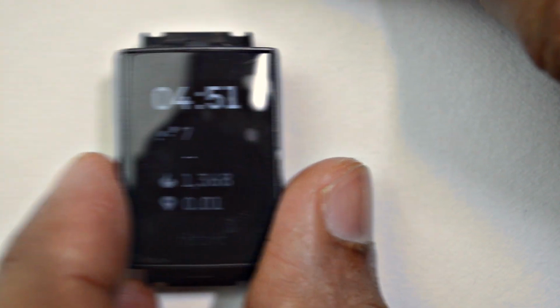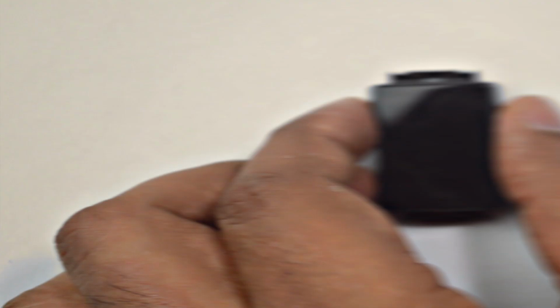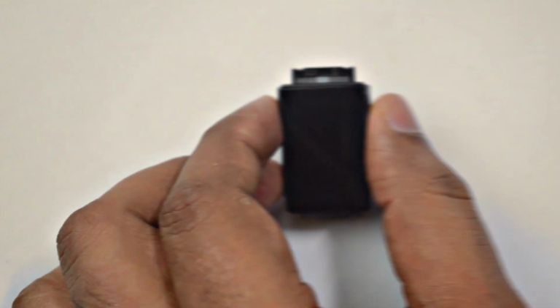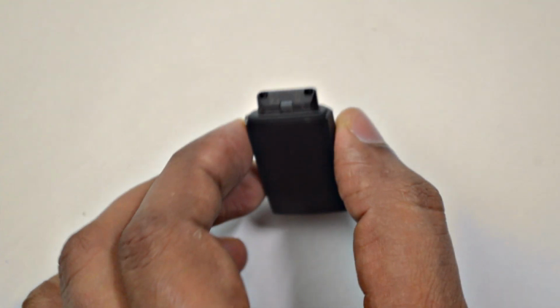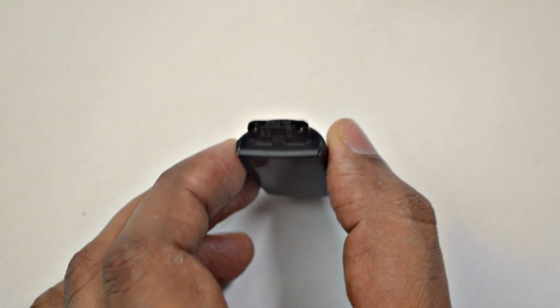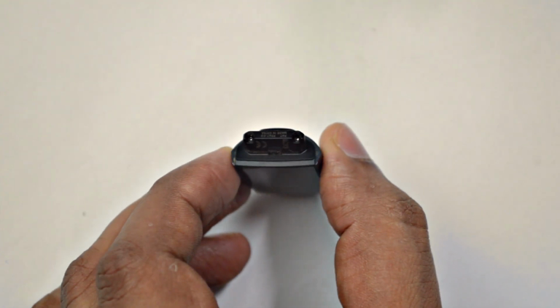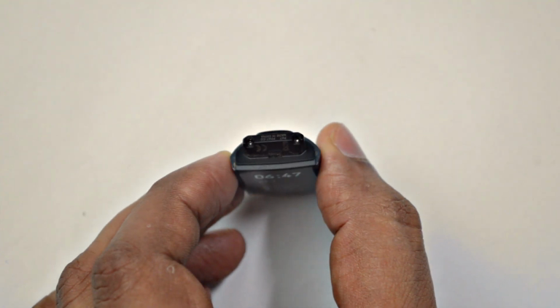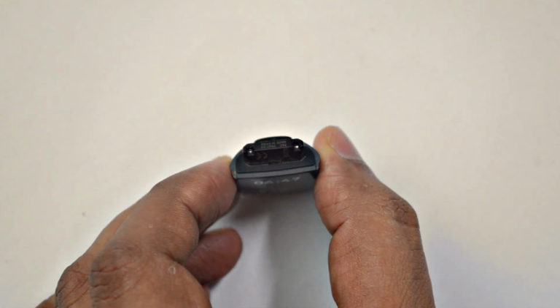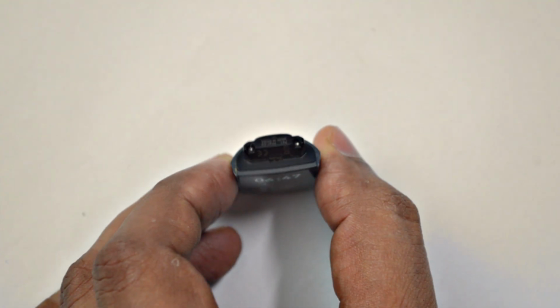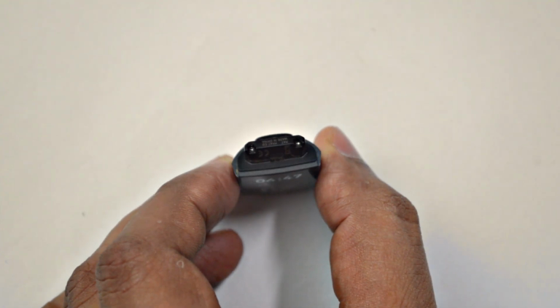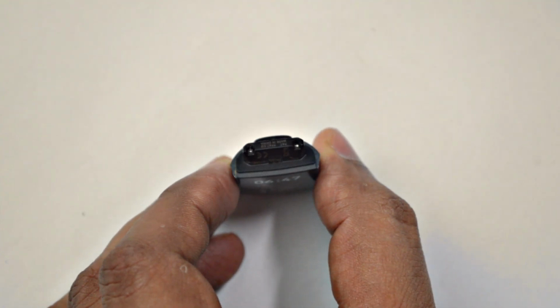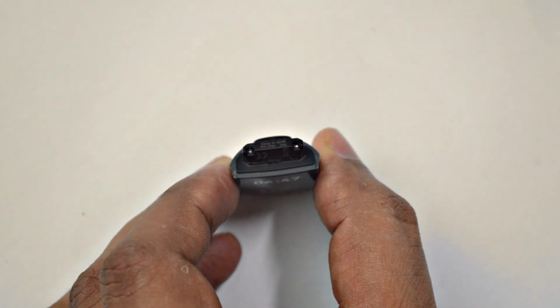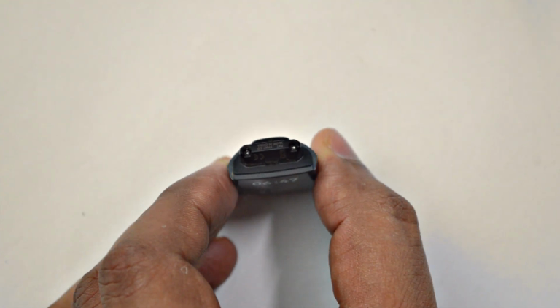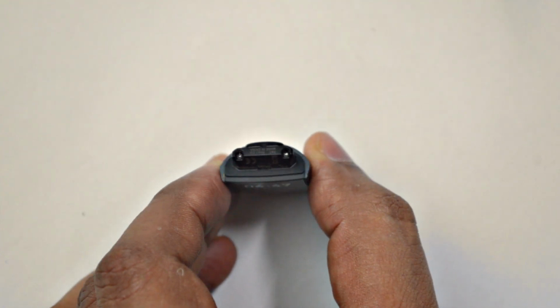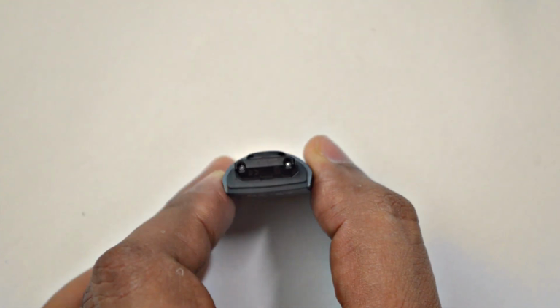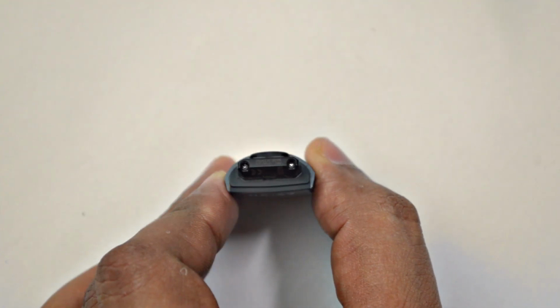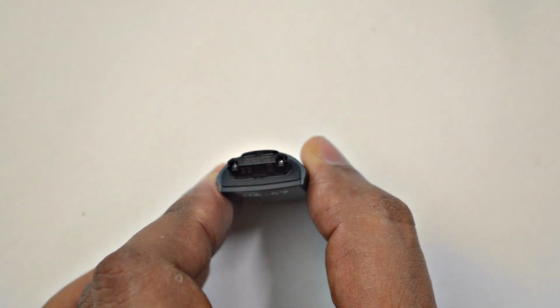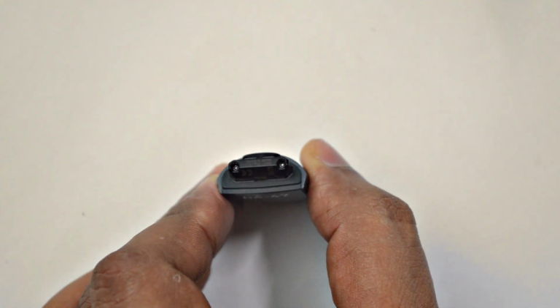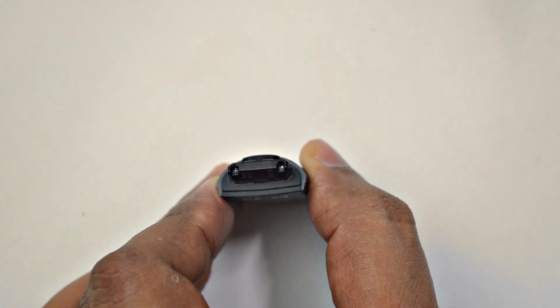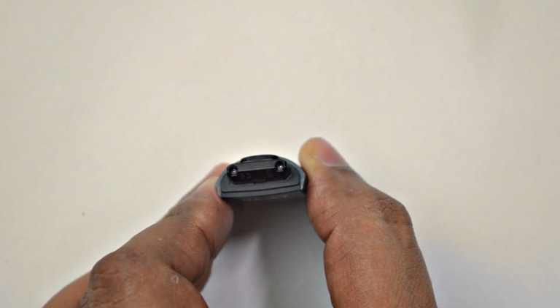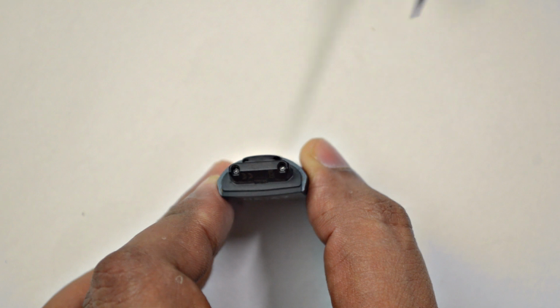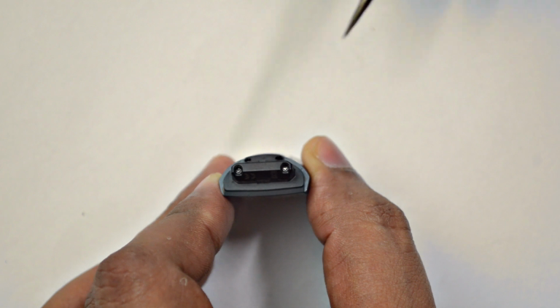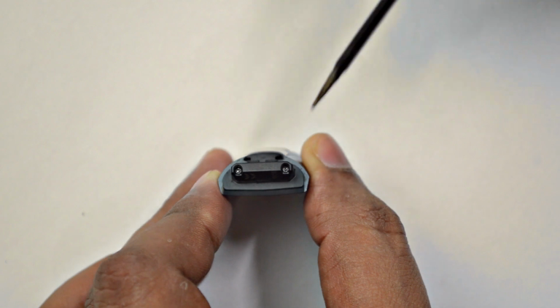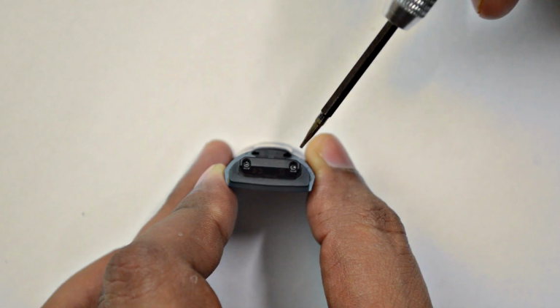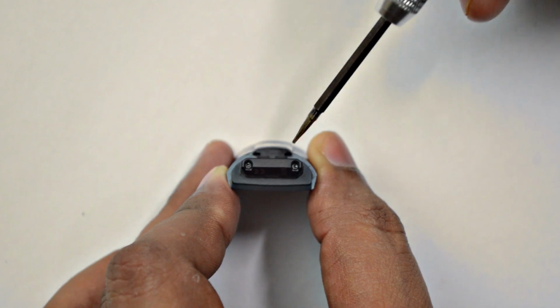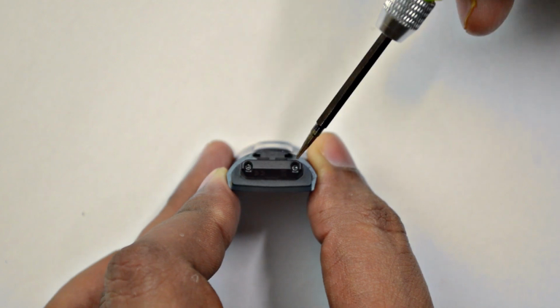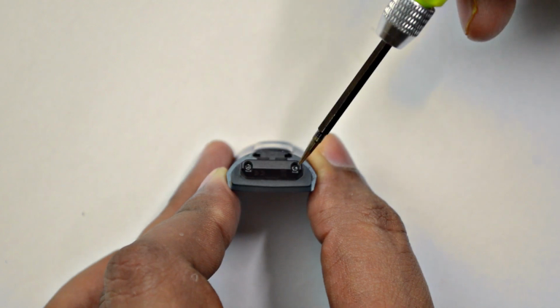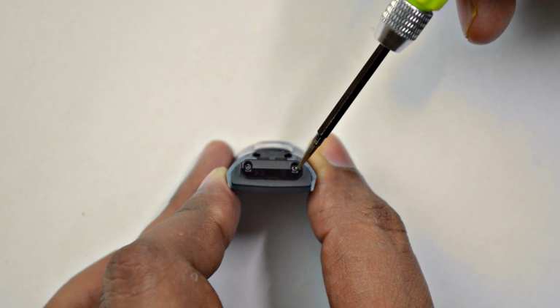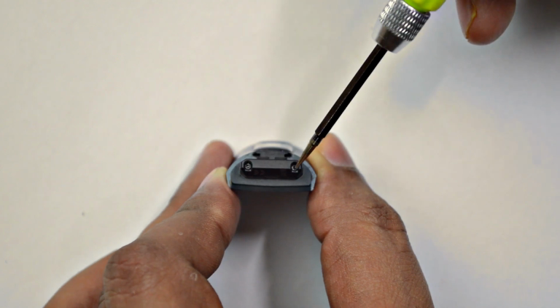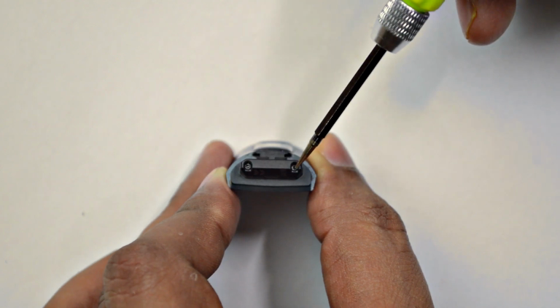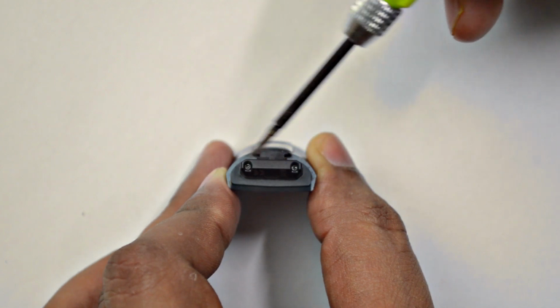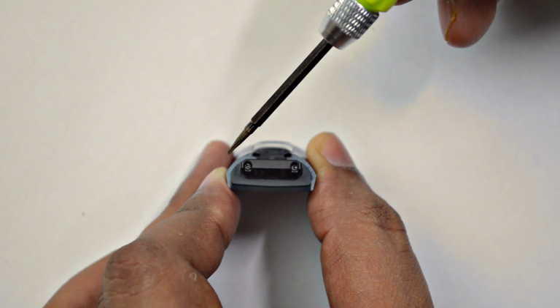There are four screws holding the strap holder. First, you have to remove those.